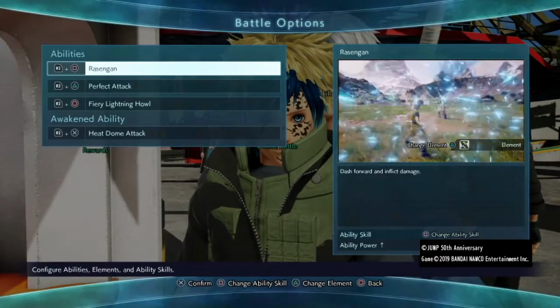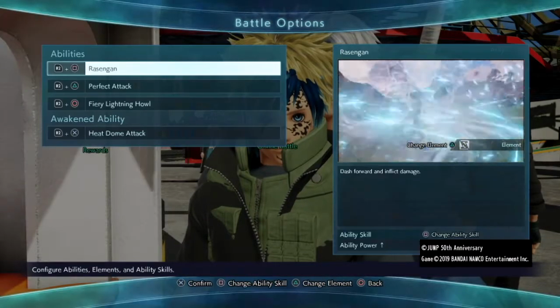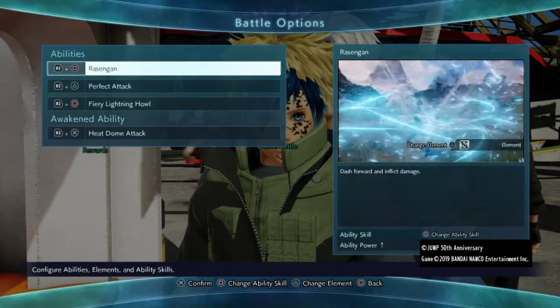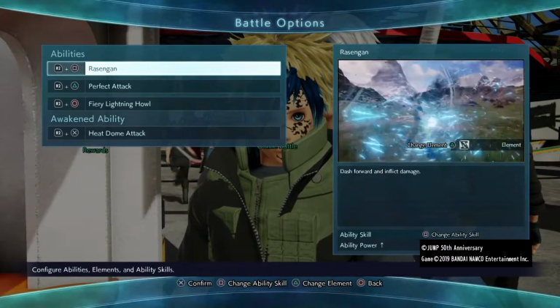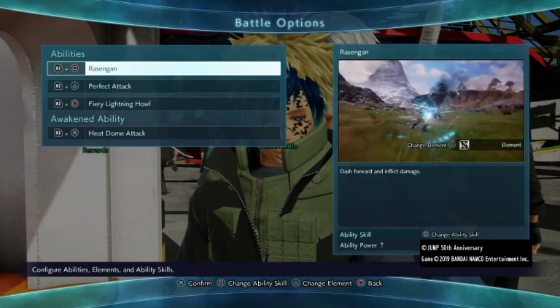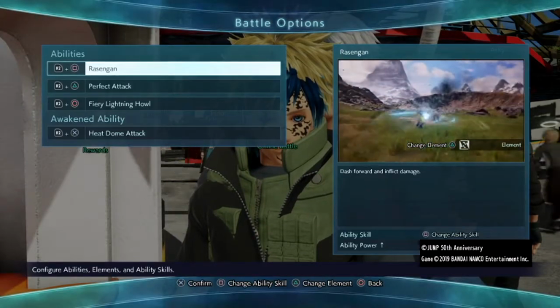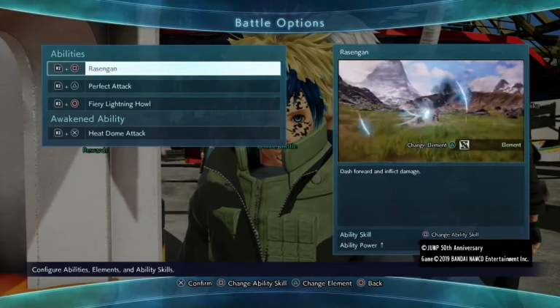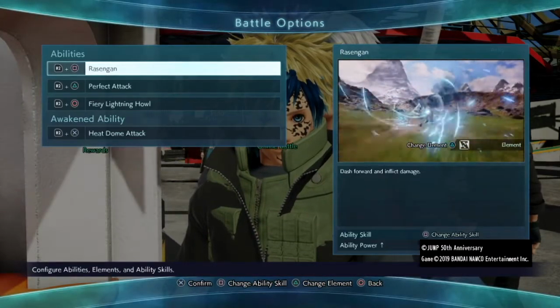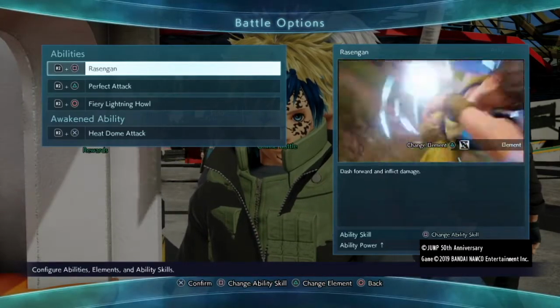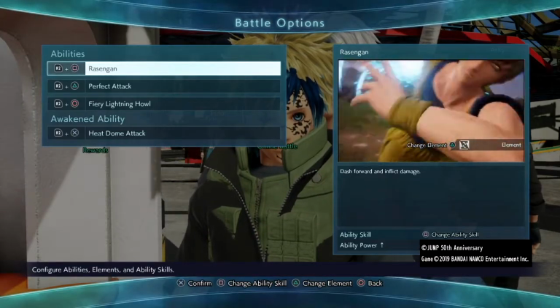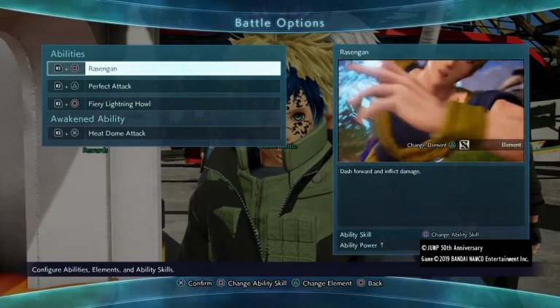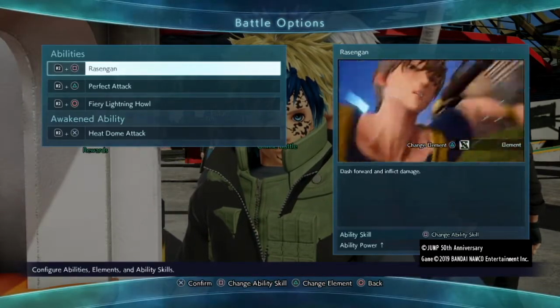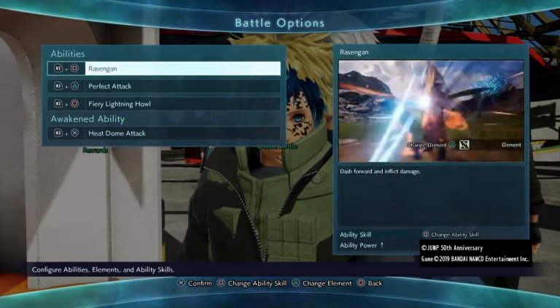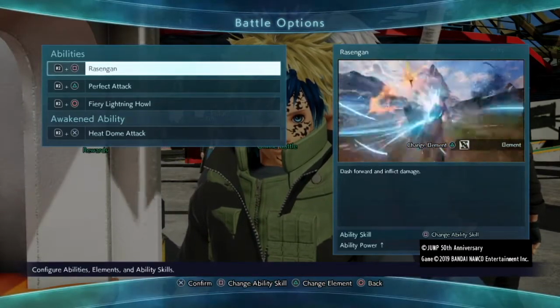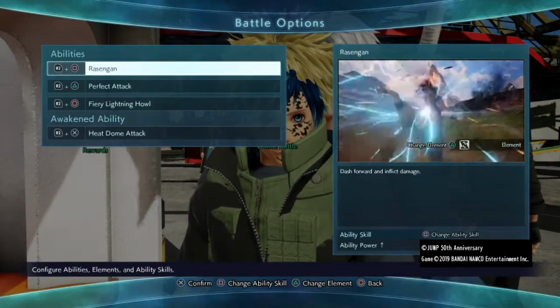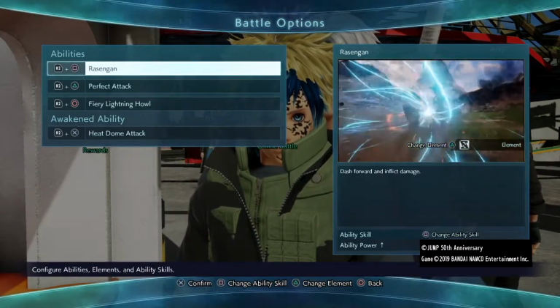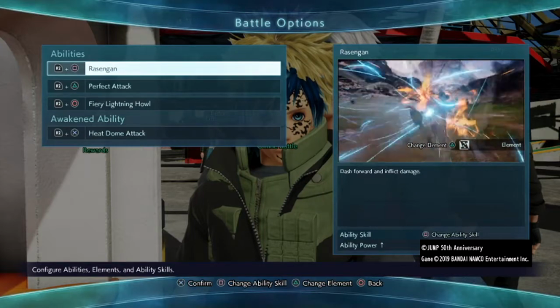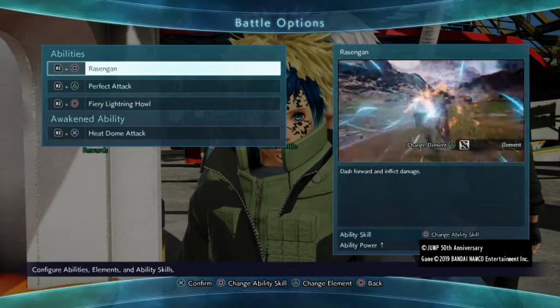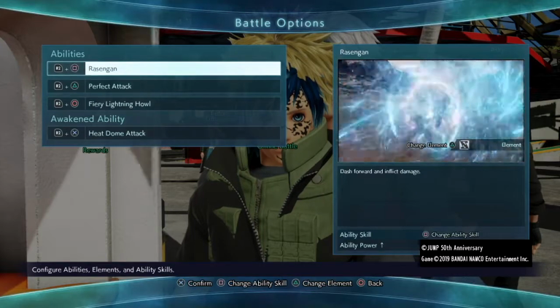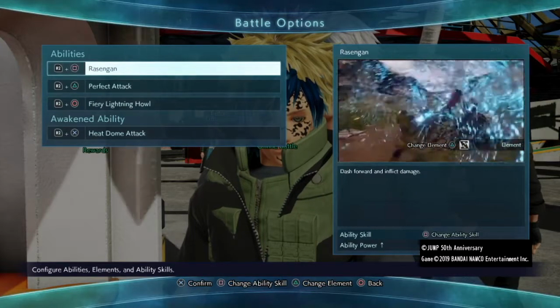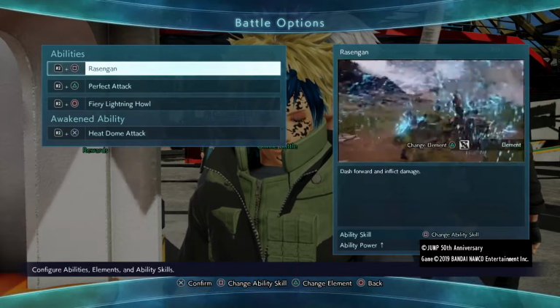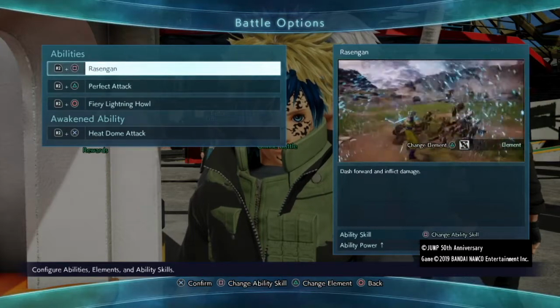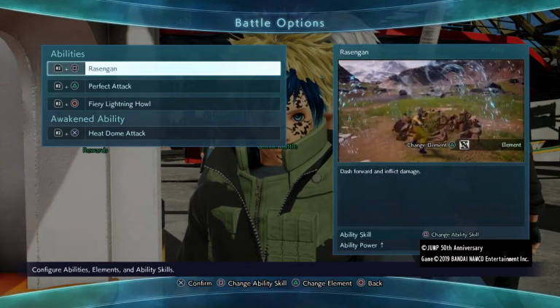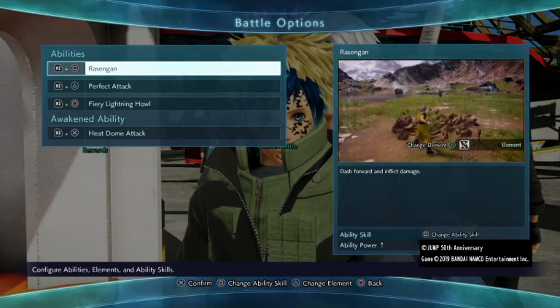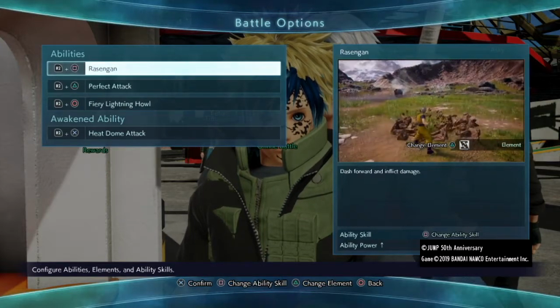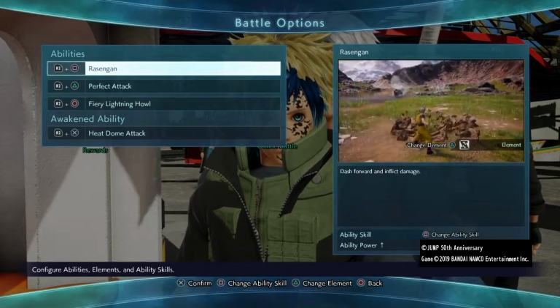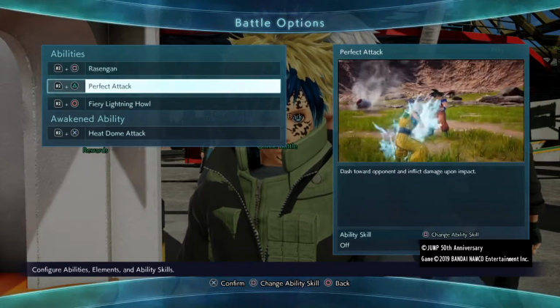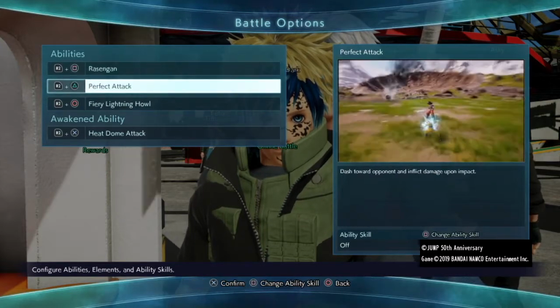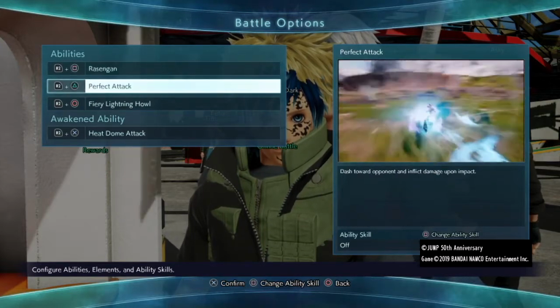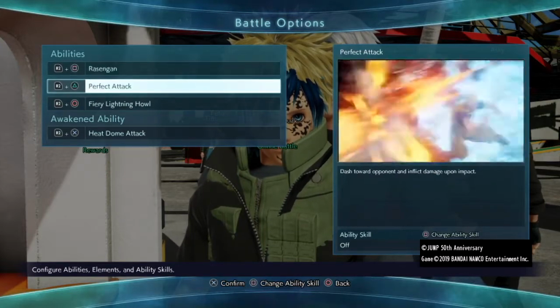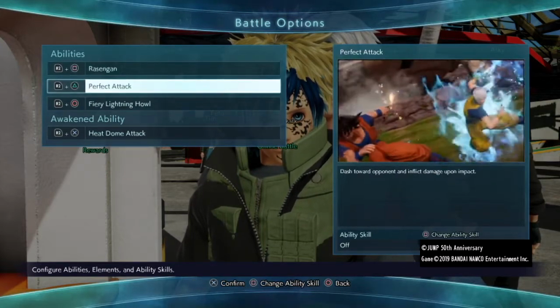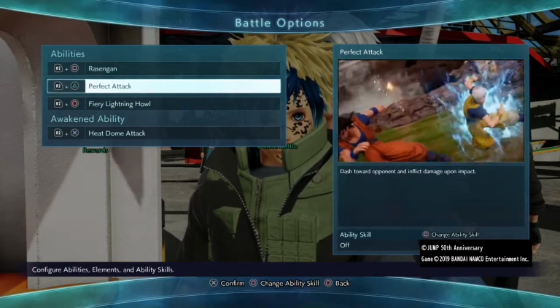Moving on to the moveset, I gave him the signature Rasengan of course — a perfect attack to demonstrate his speed — and fiery lightning howl, because they do be calling him the Yellow Flash of the Leaf after all.